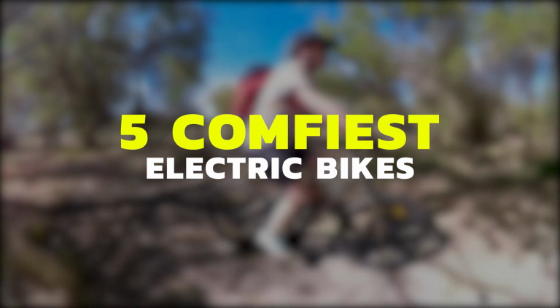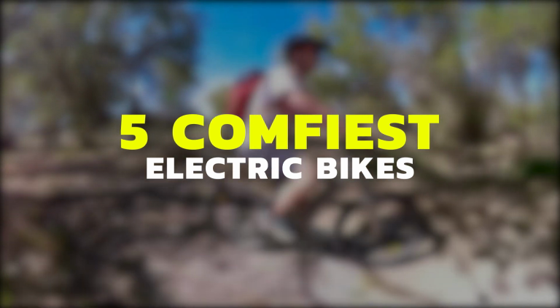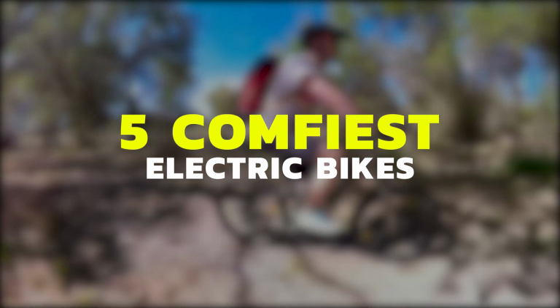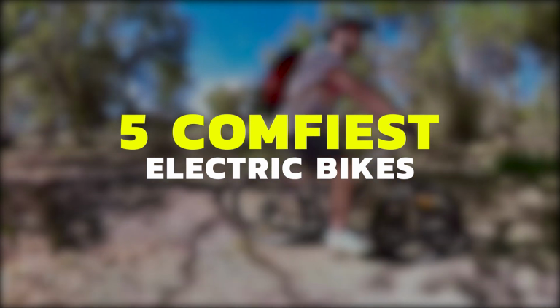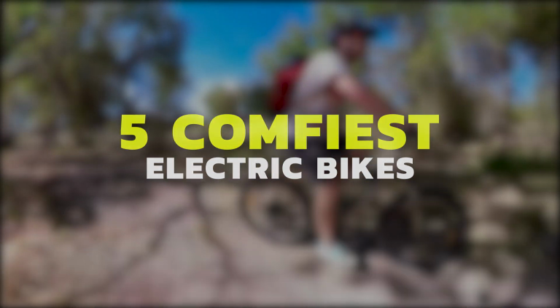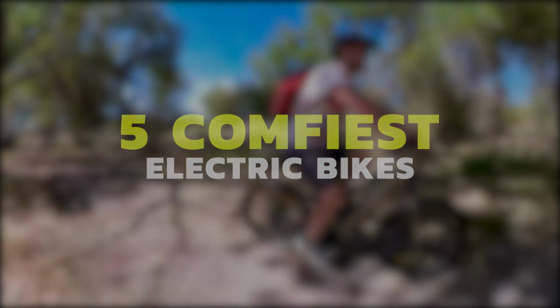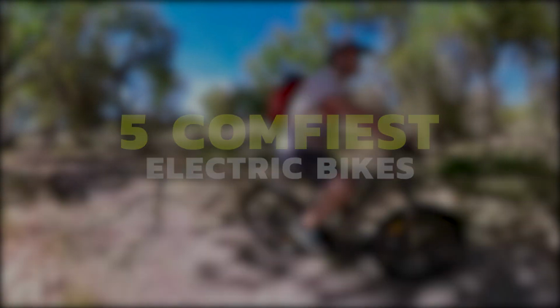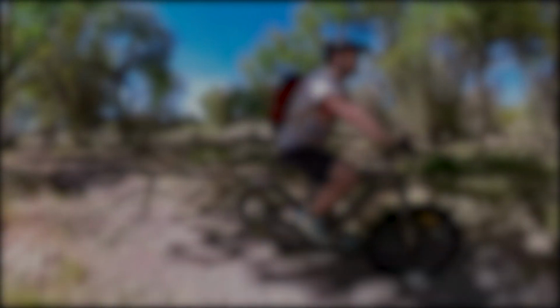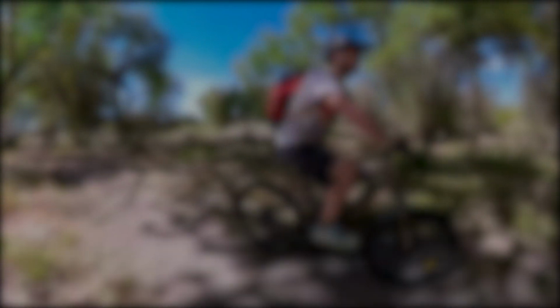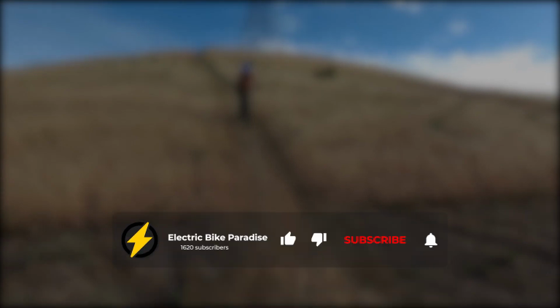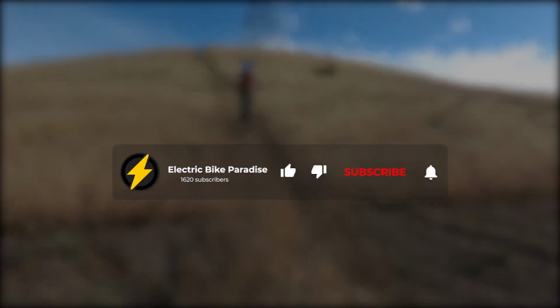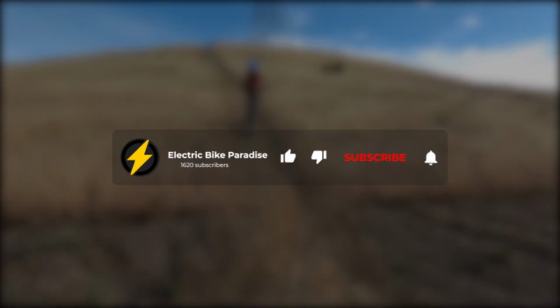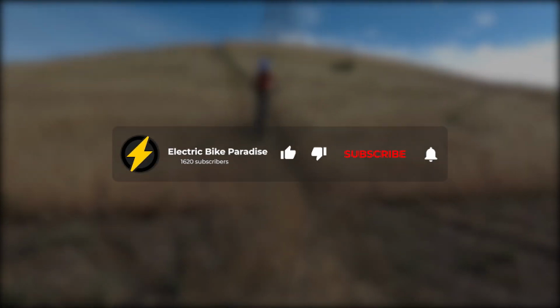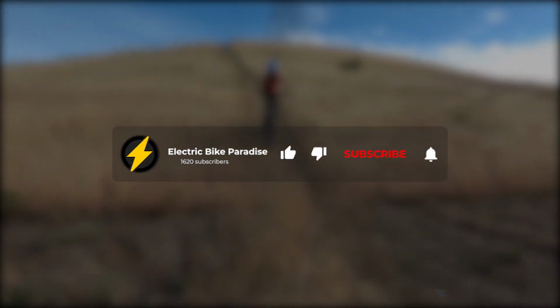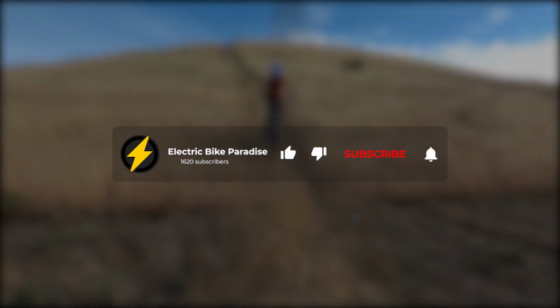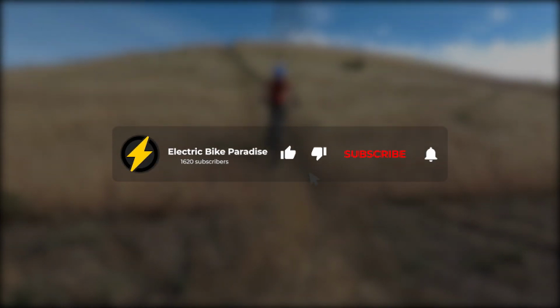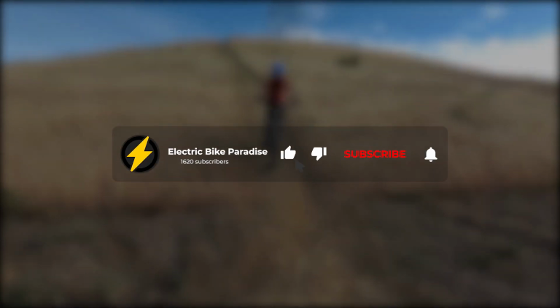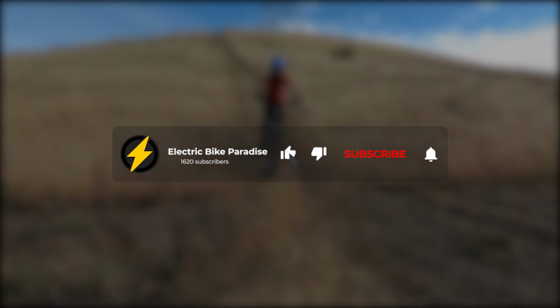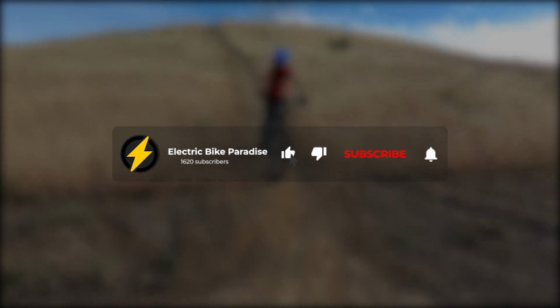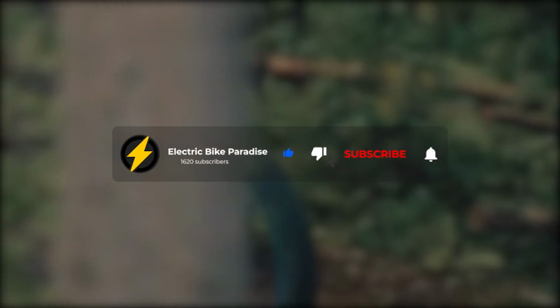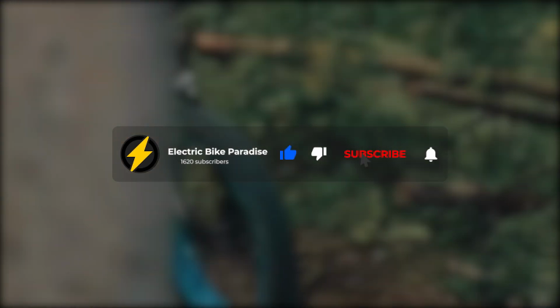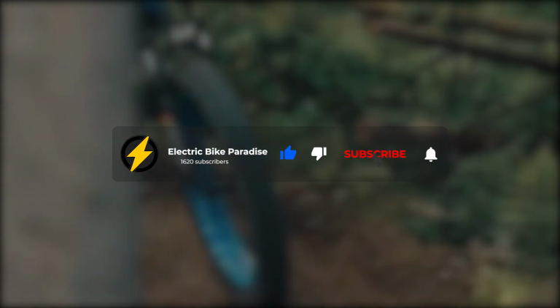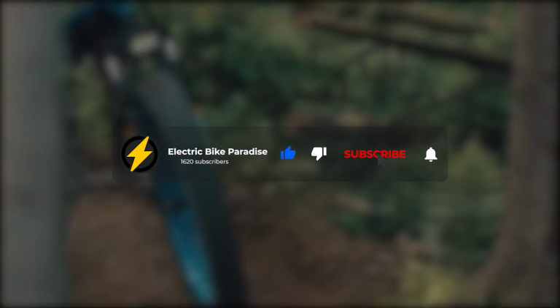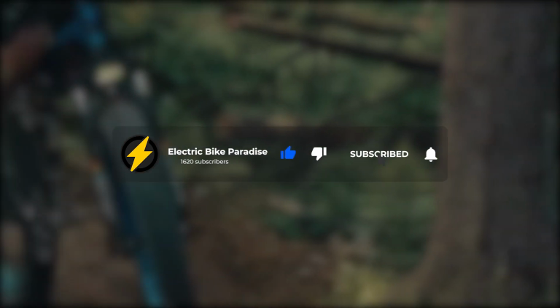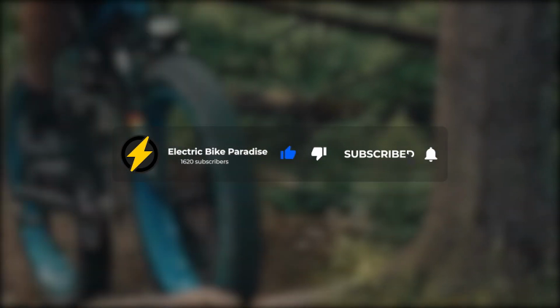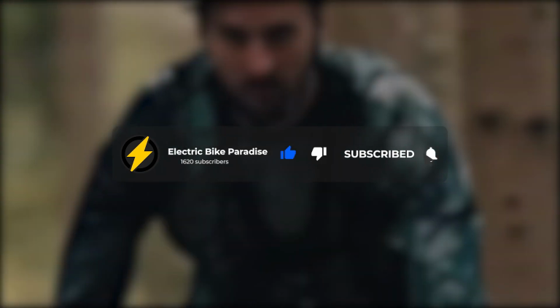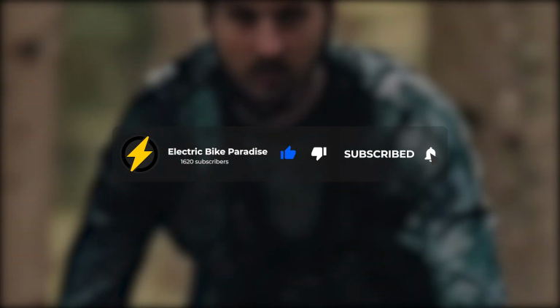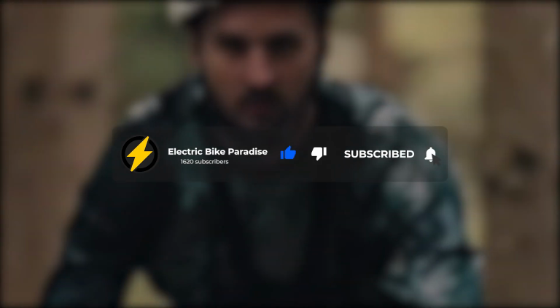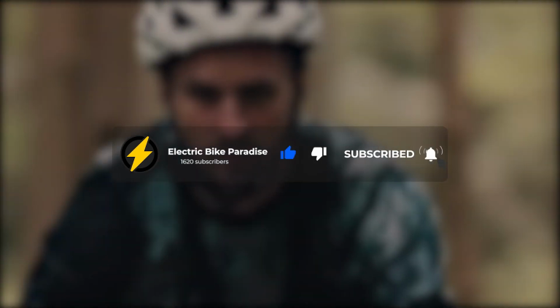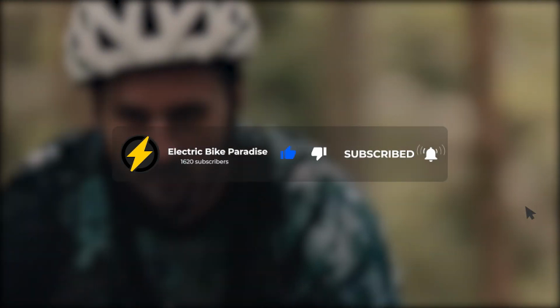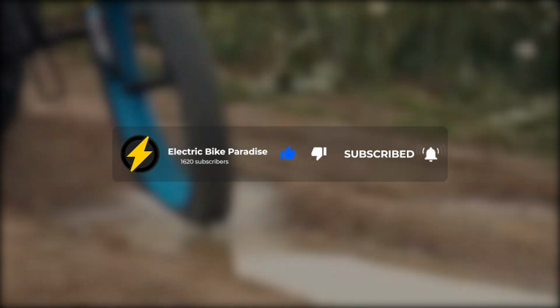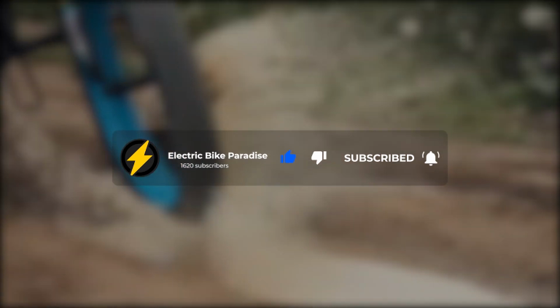Before we start listing out our top picks, make sure to smash that like button, subscribe if you haven't, and click the notification bell to get notified with more videos like this one.